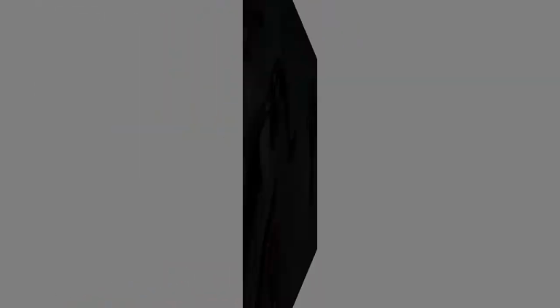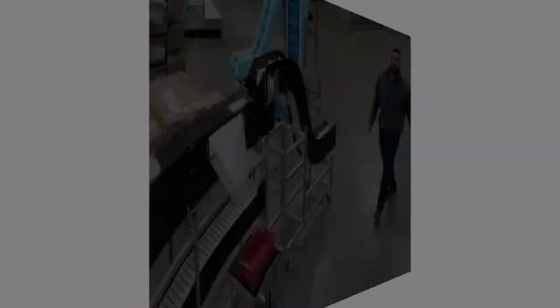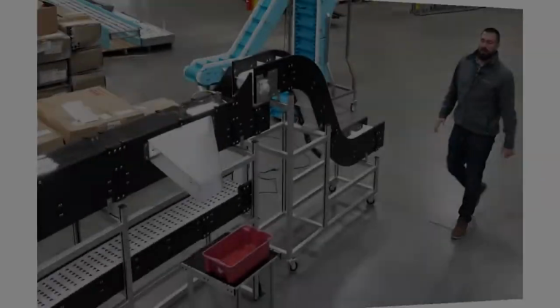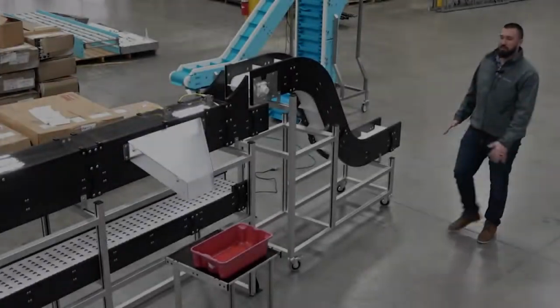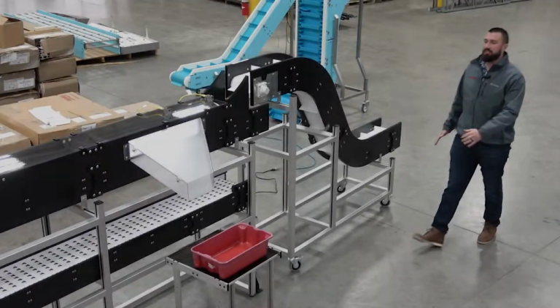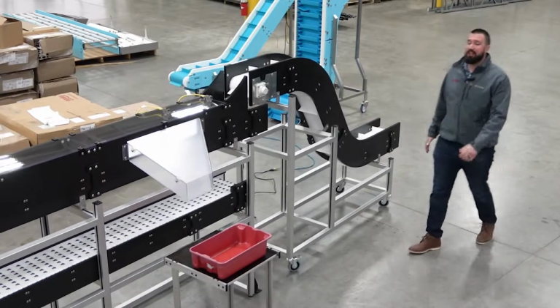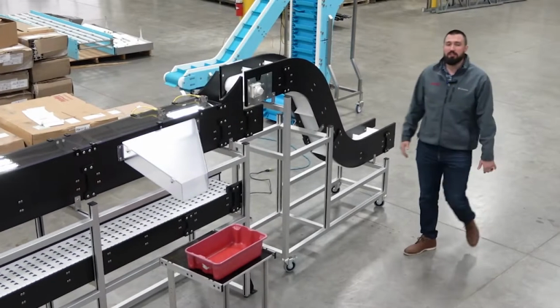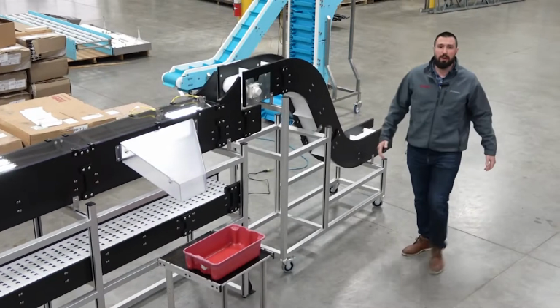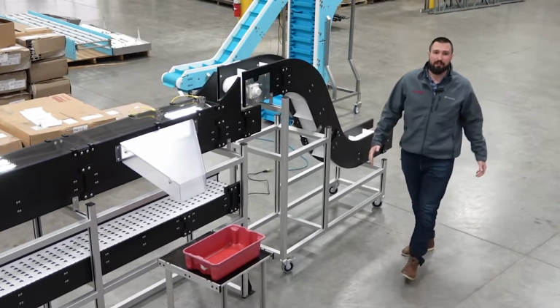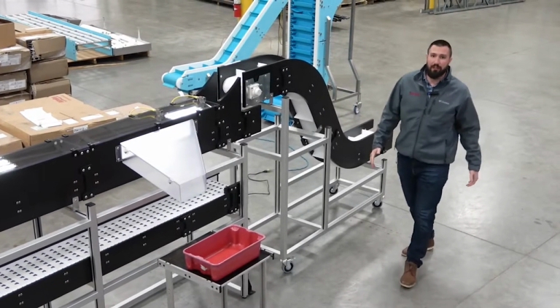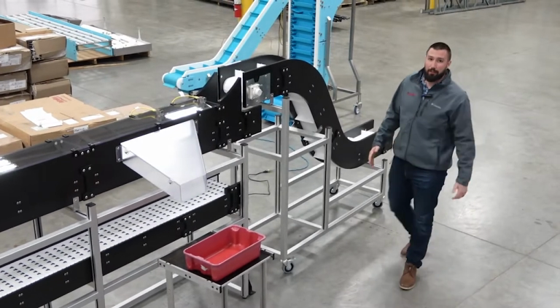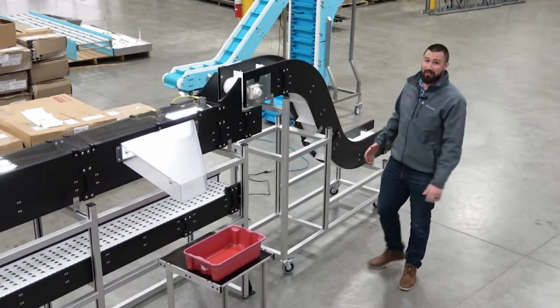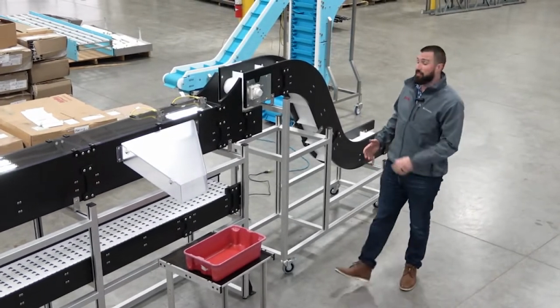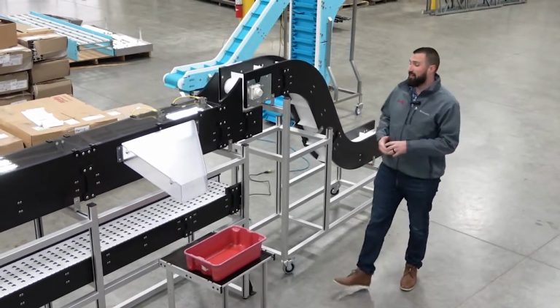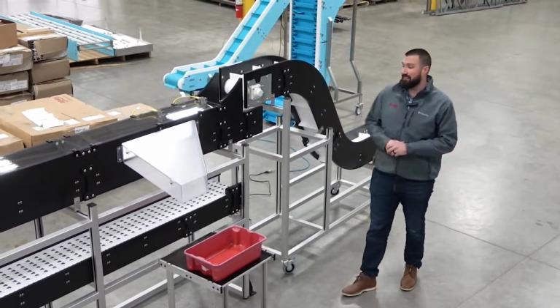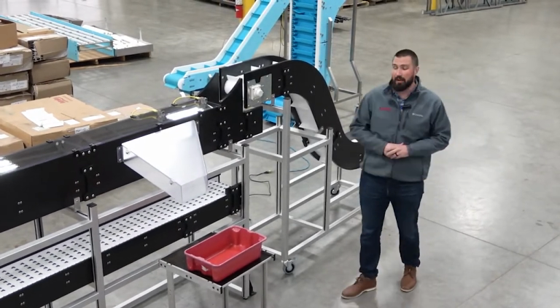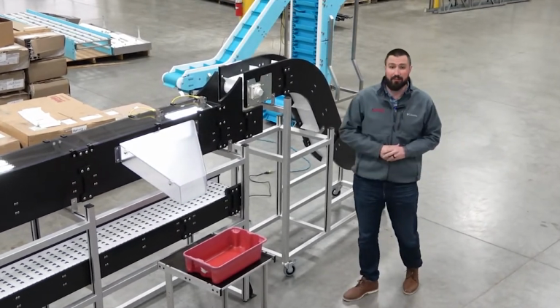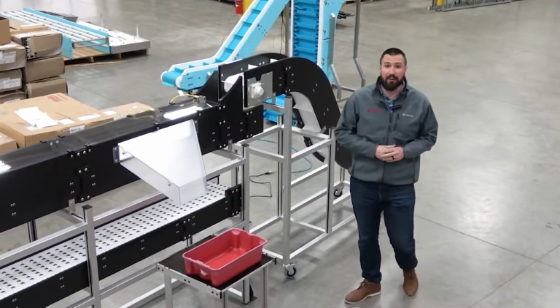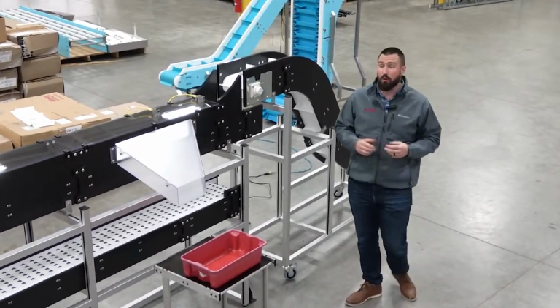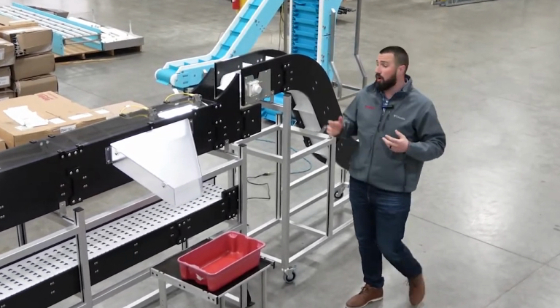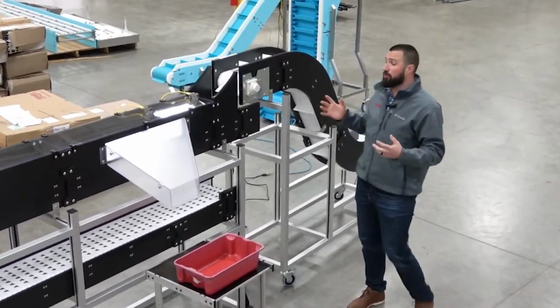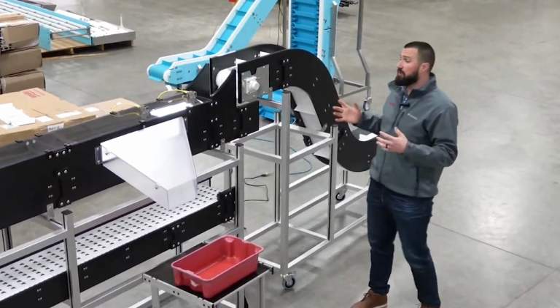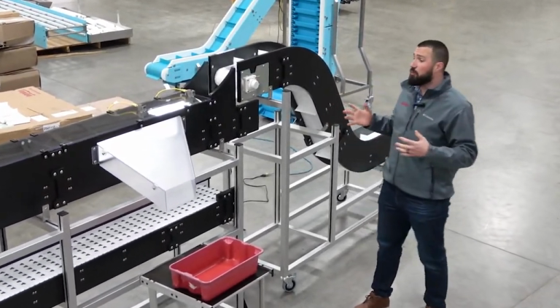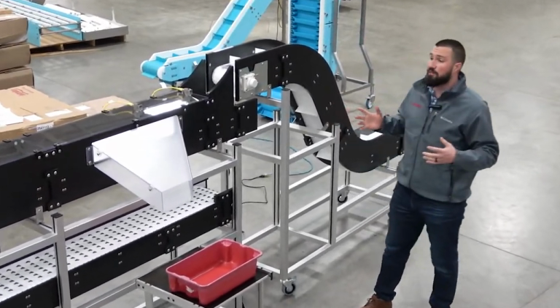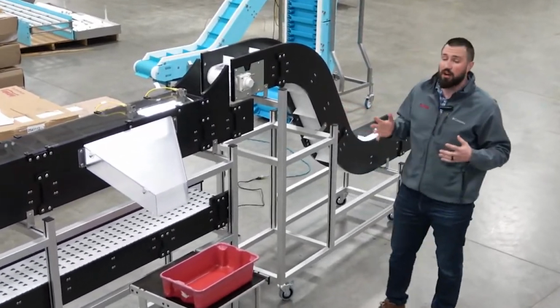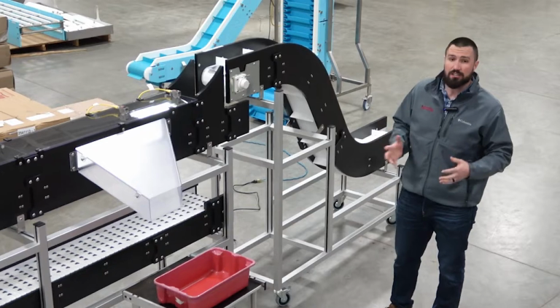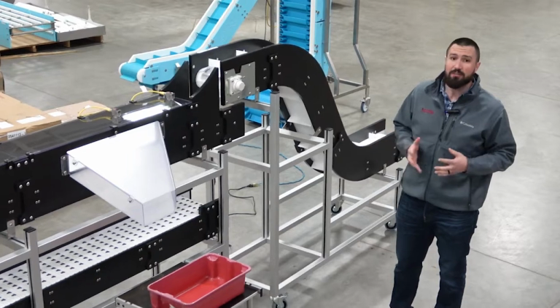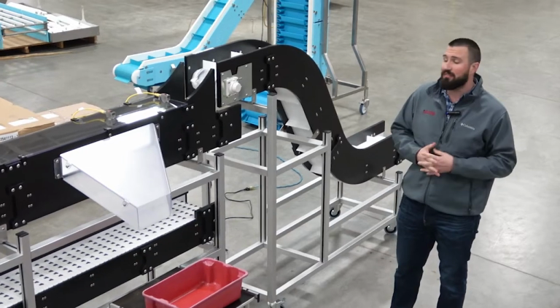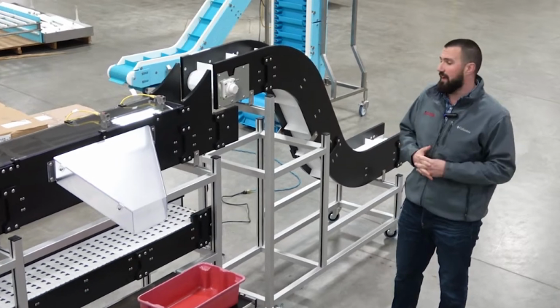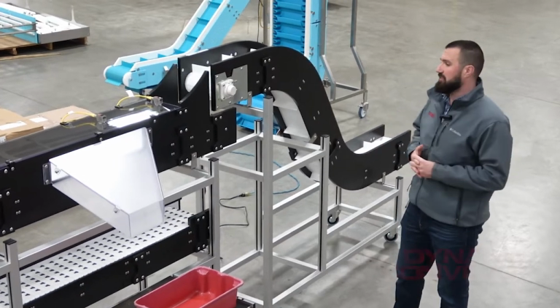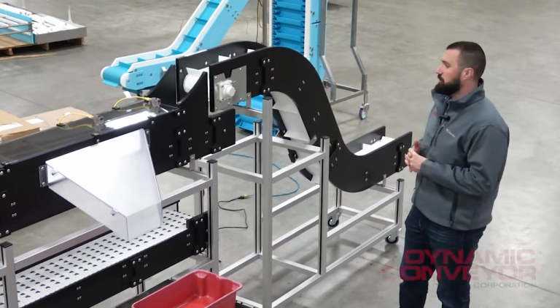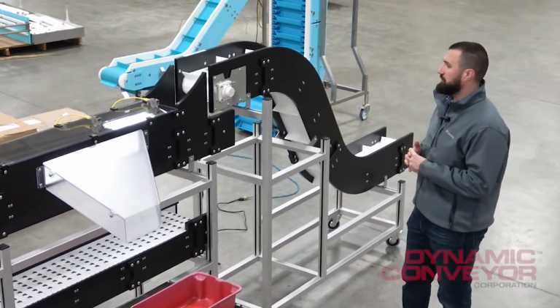Hi, I'm Justin Karras, Product Development Engineer here at Dynamic Conveyor, and we're going to walk you through another one of our custom conveying solutions.